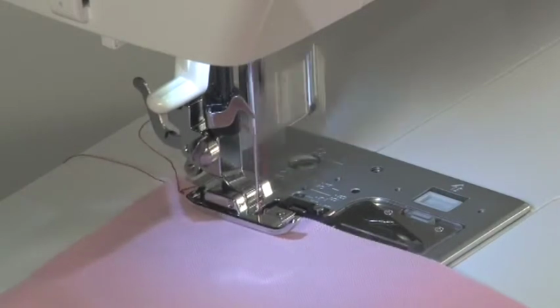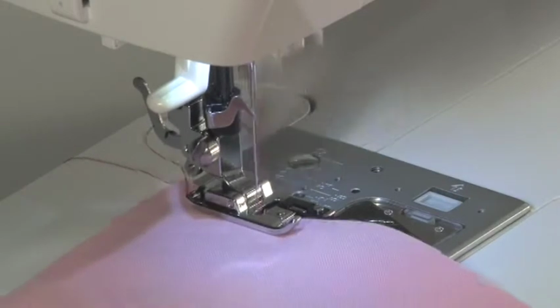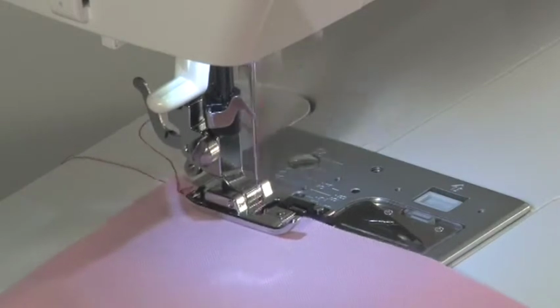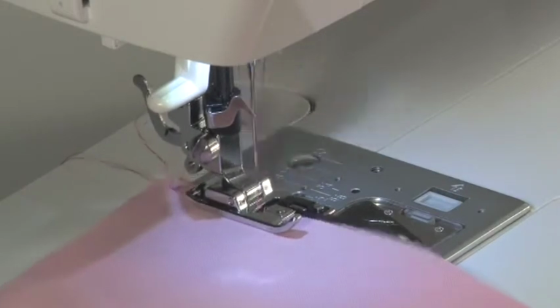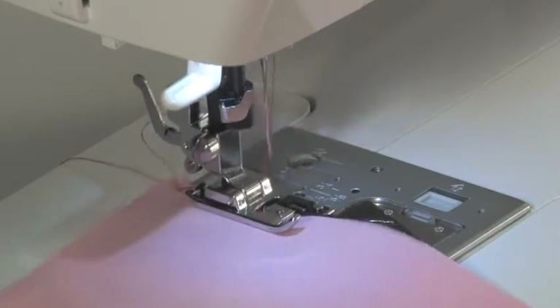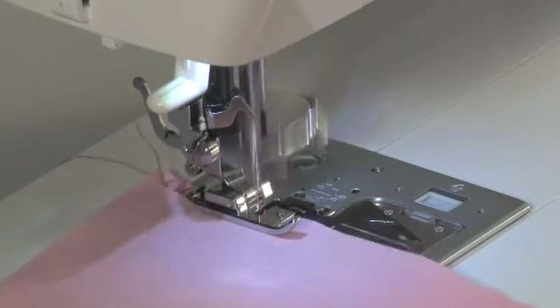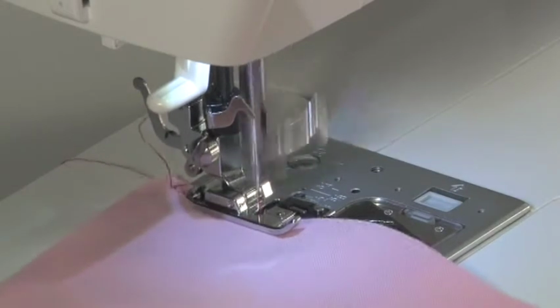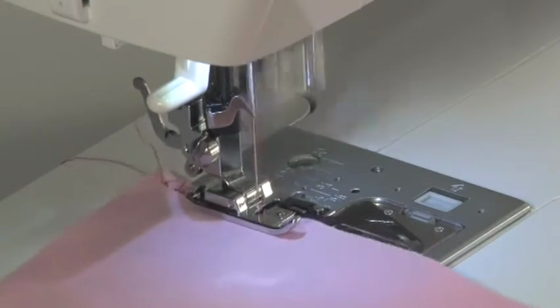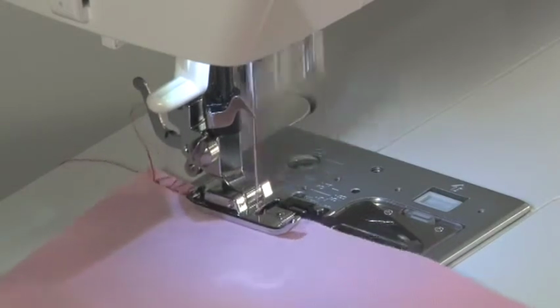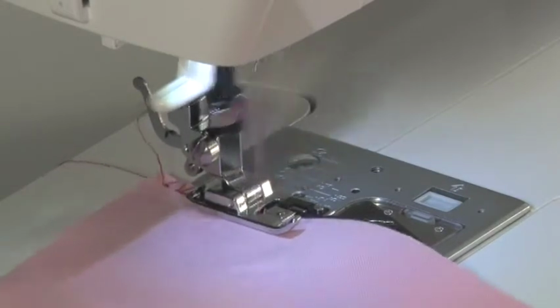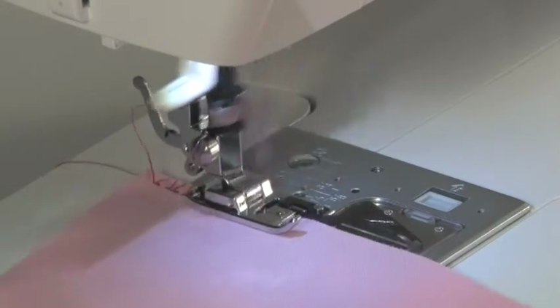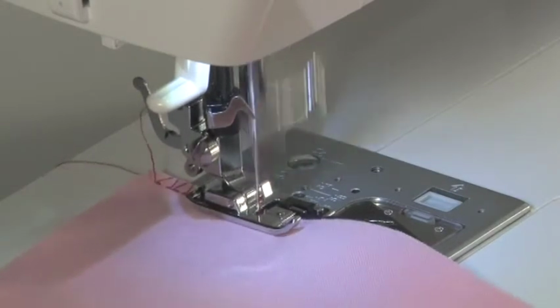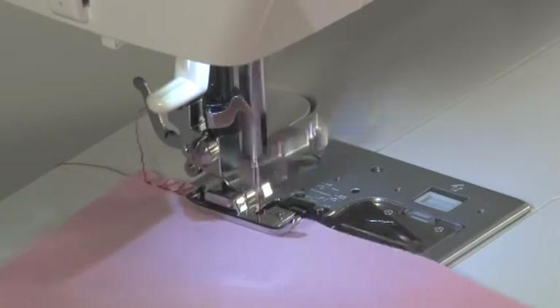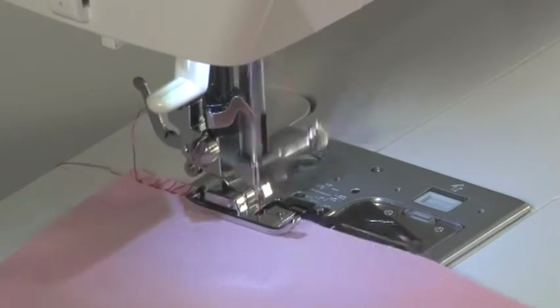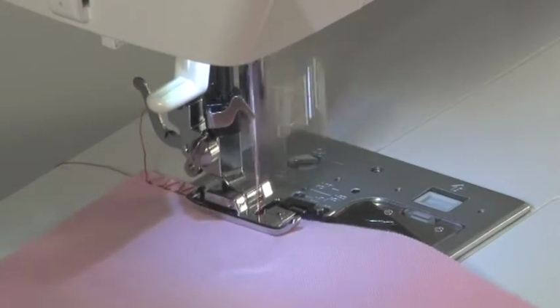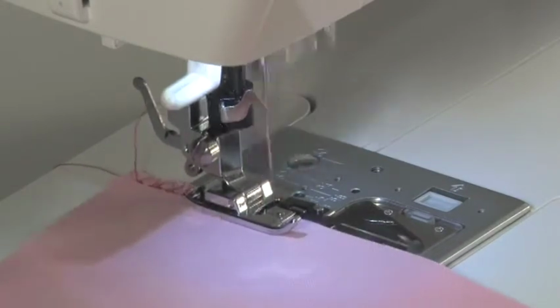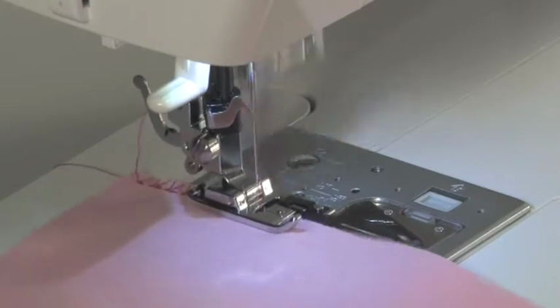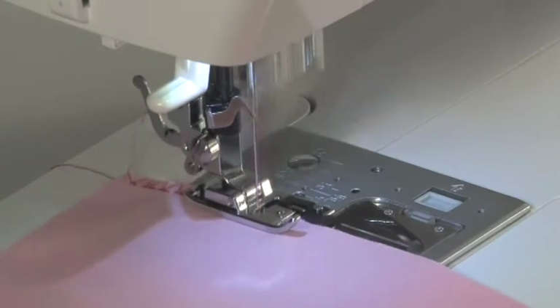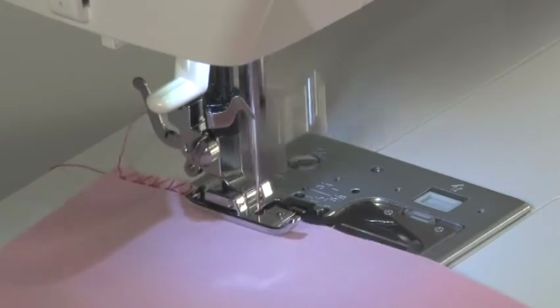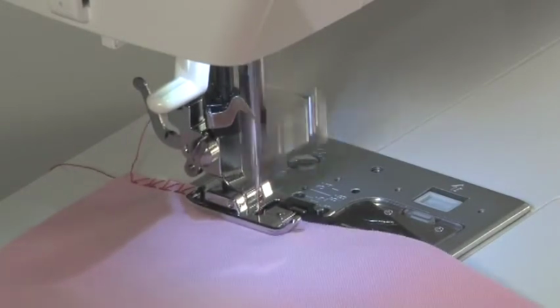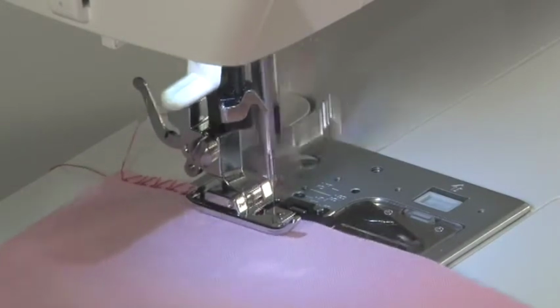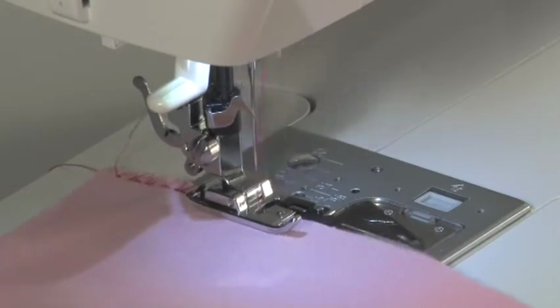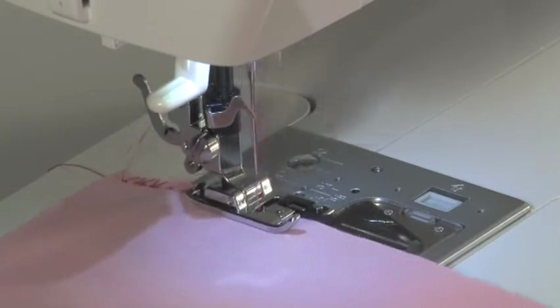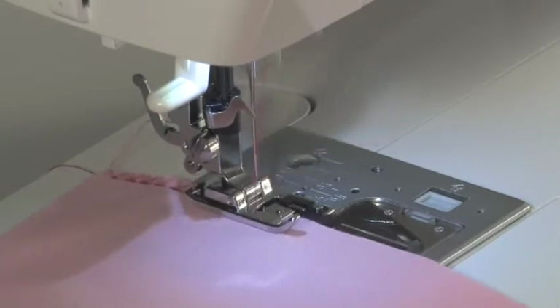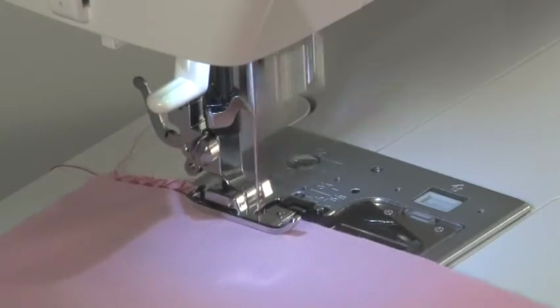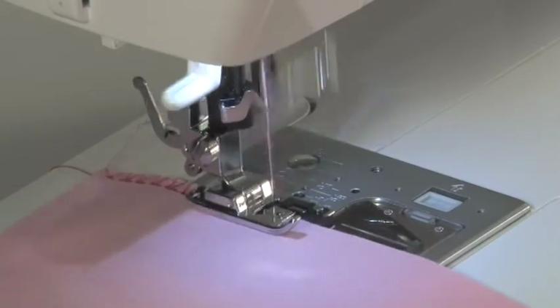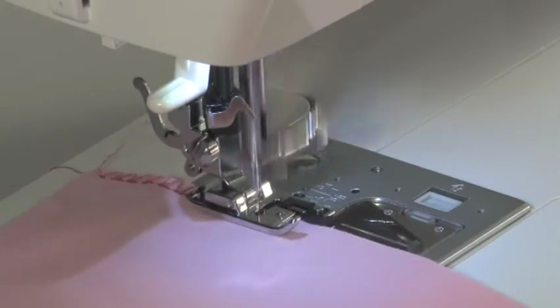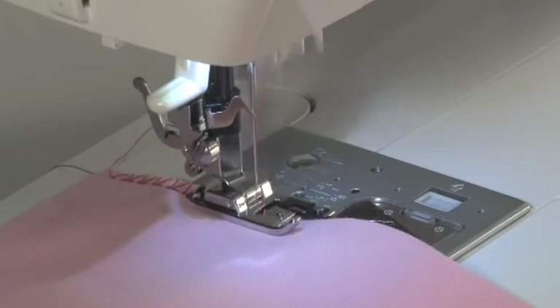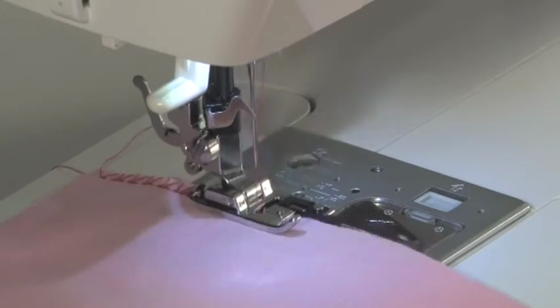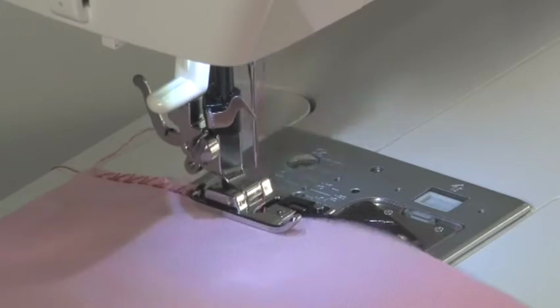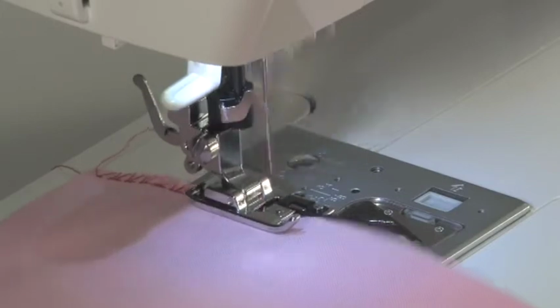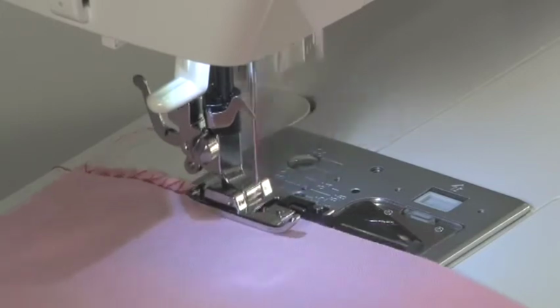Sew slowly, making sure the edge of the fabric stays in line with the guide.